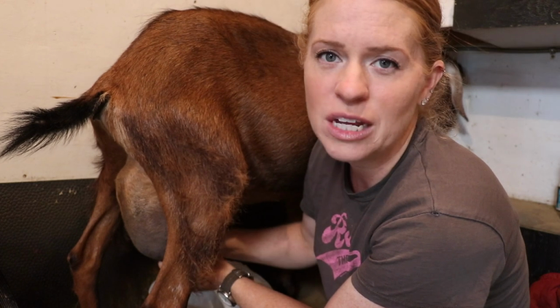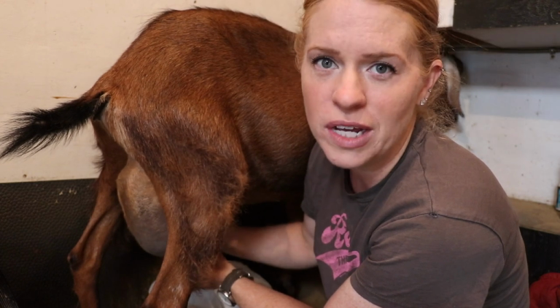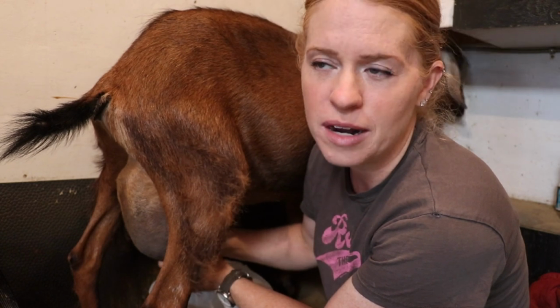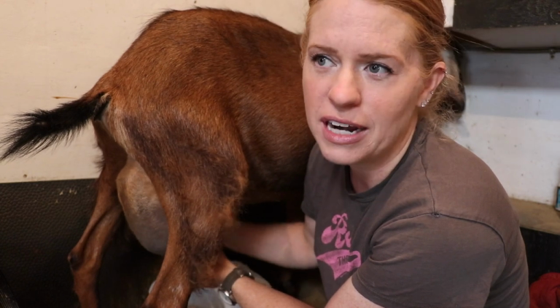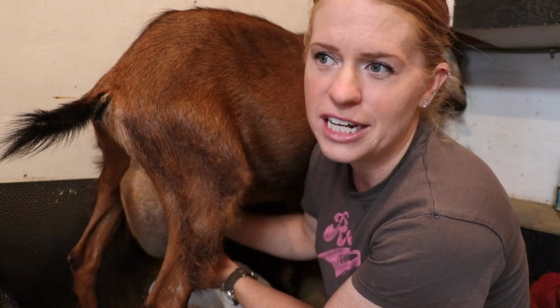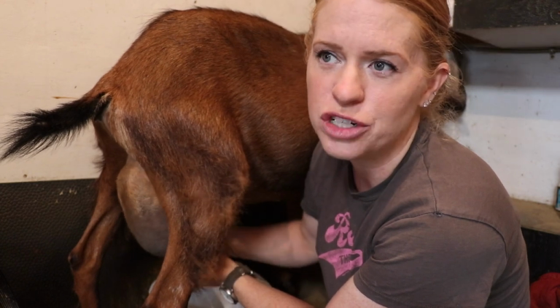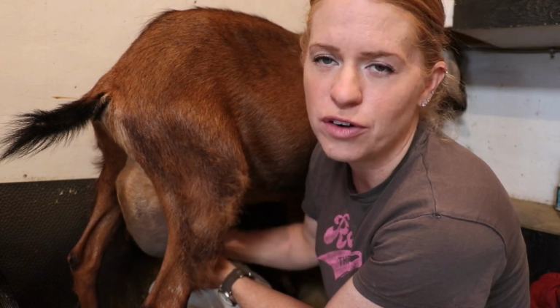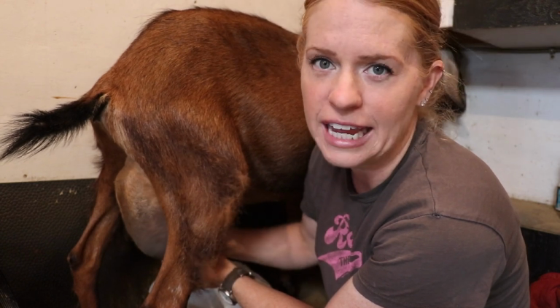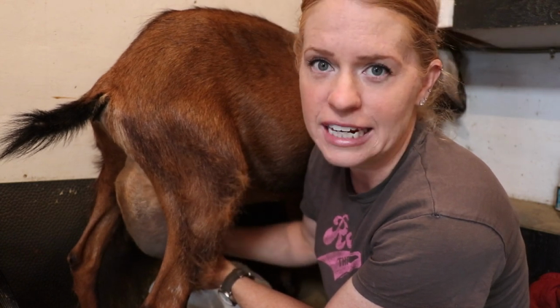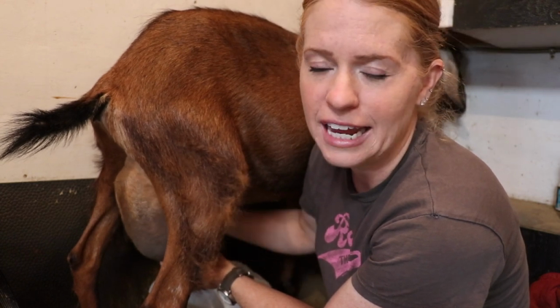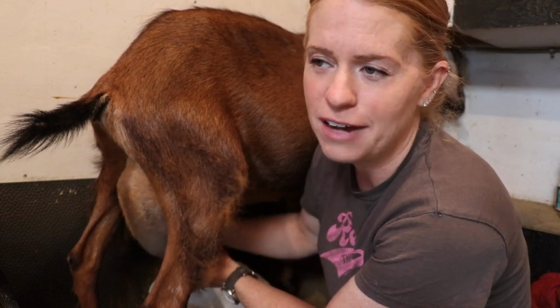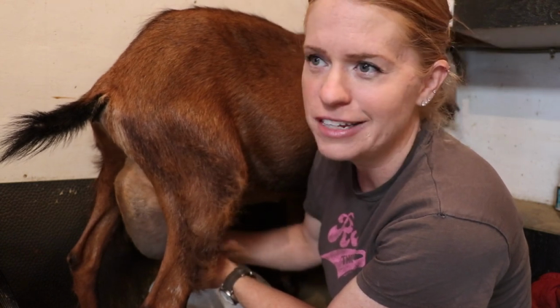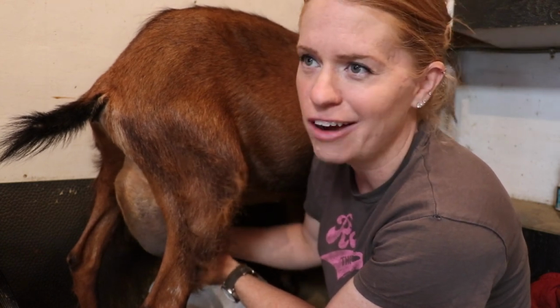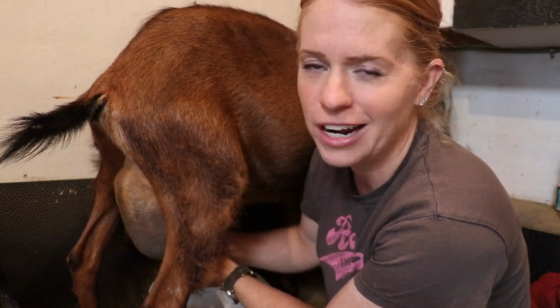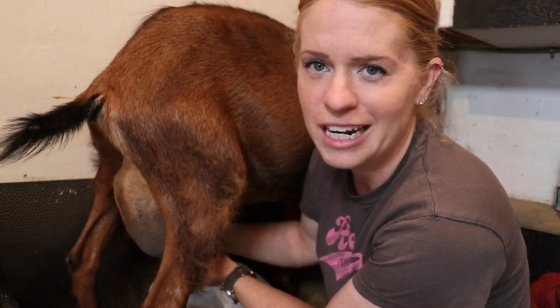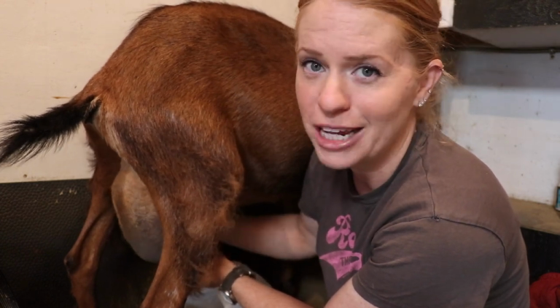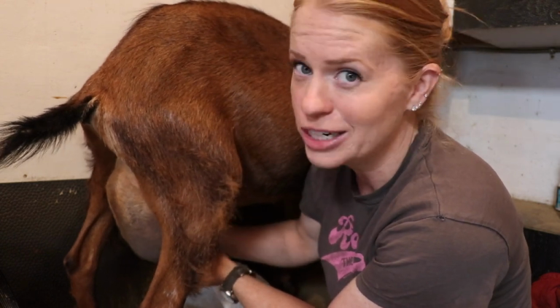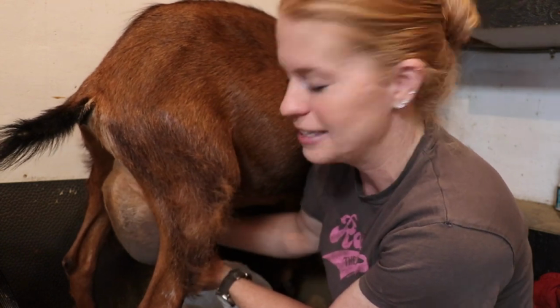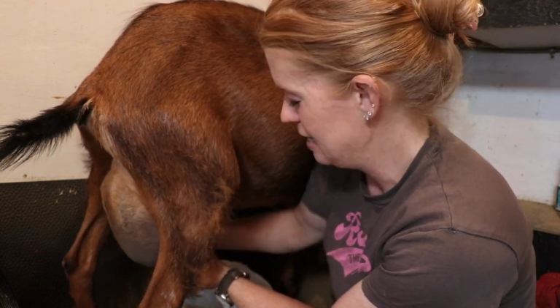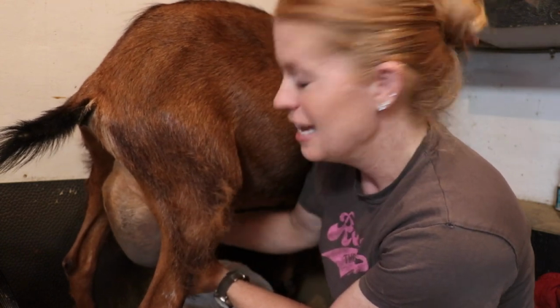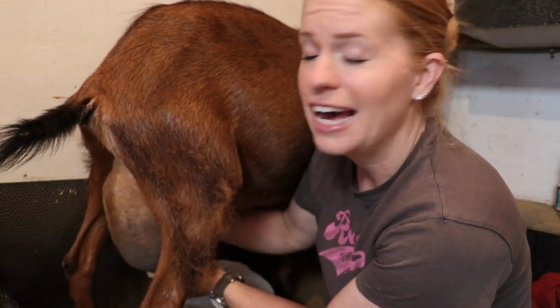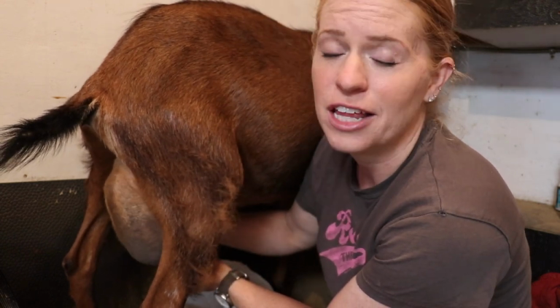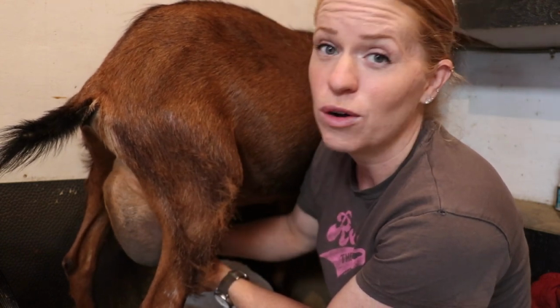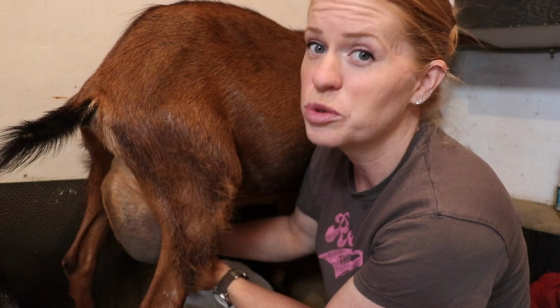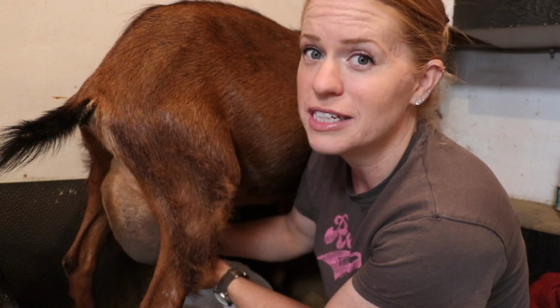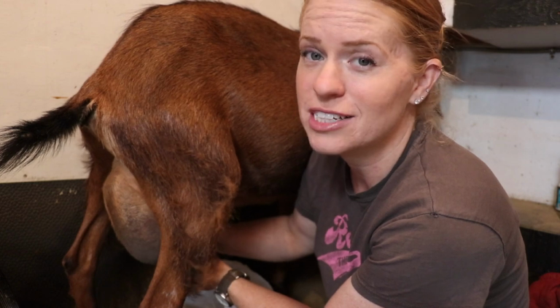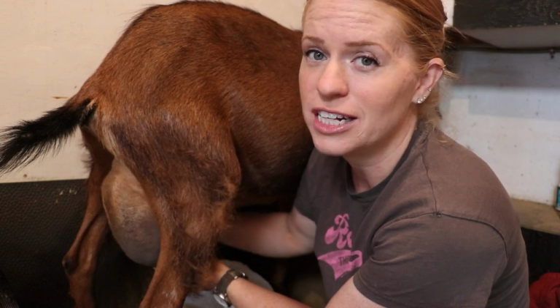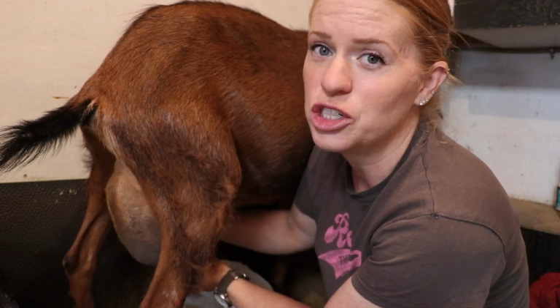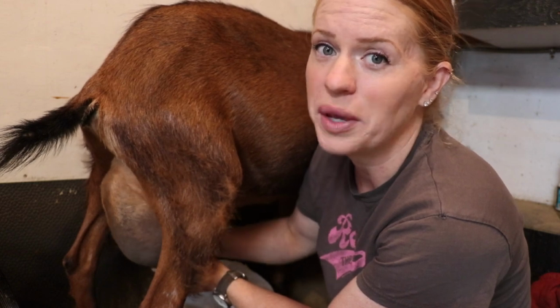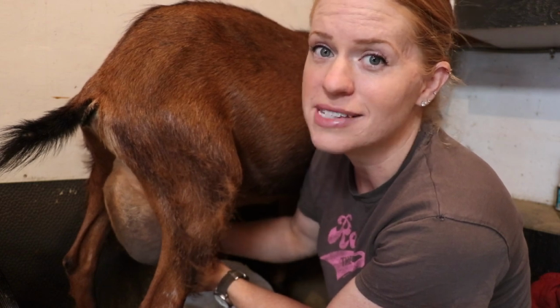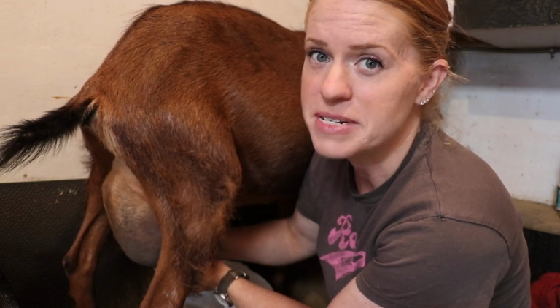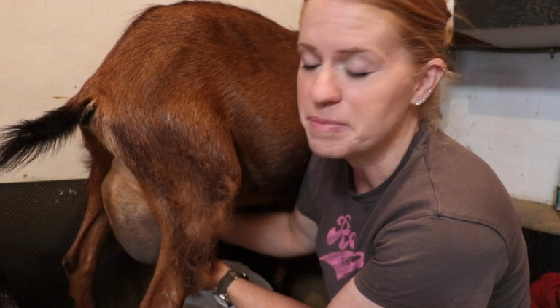But then we got about an inch of rain, and after that rain, the goats really started showing some signs of being down.